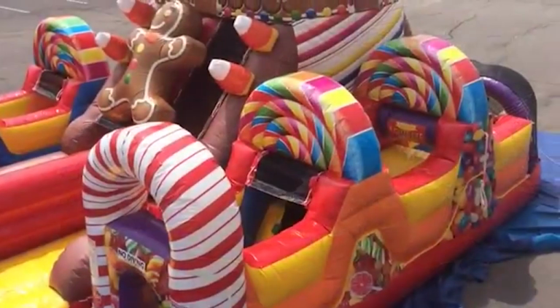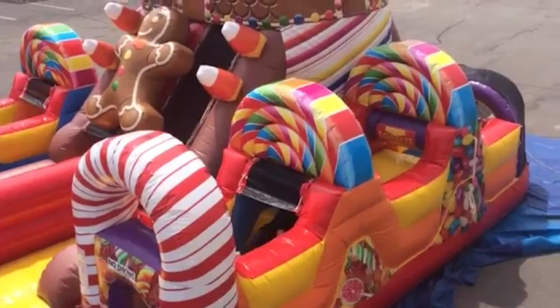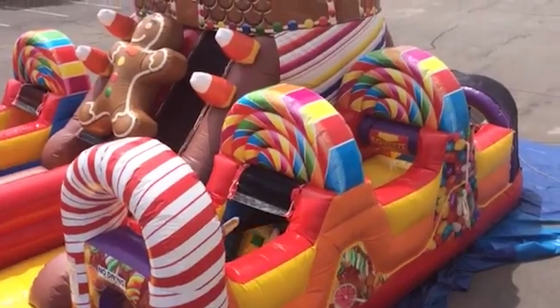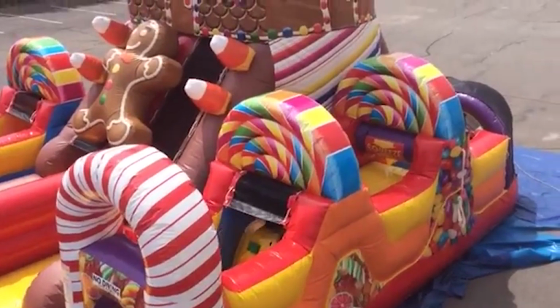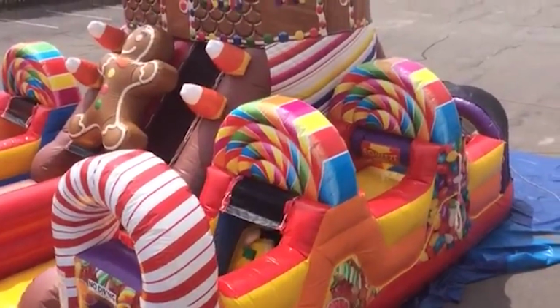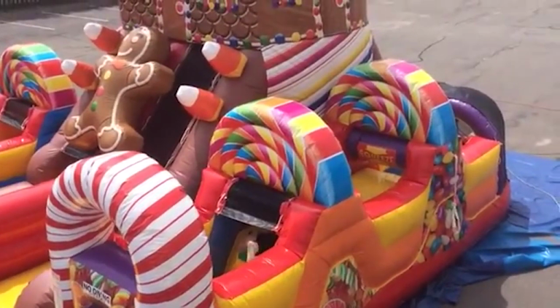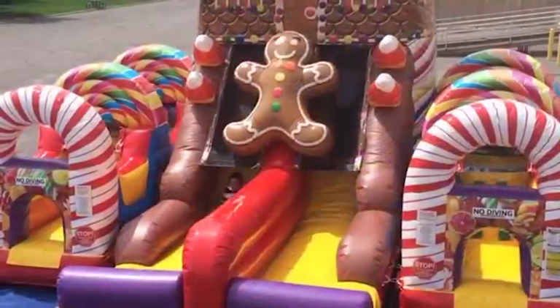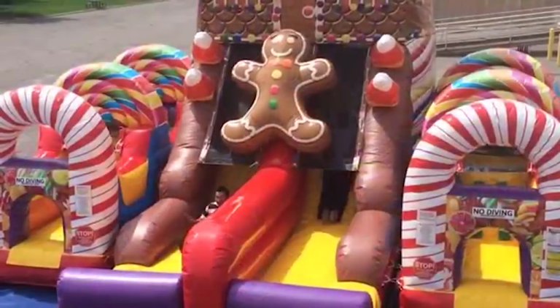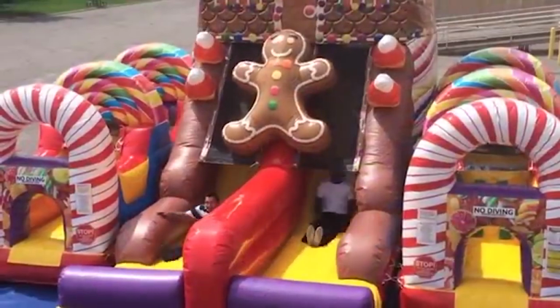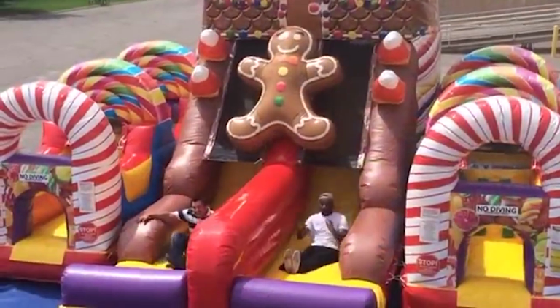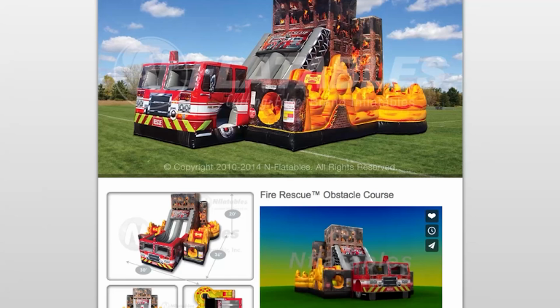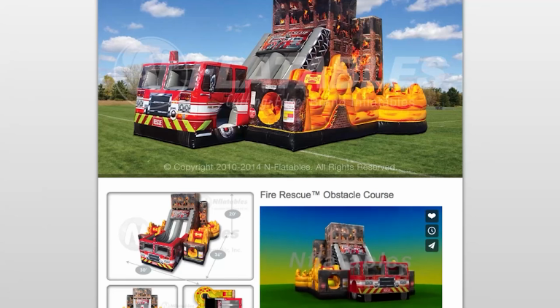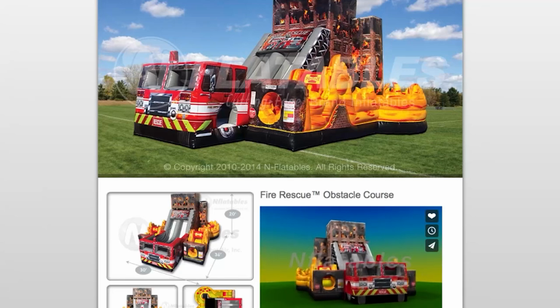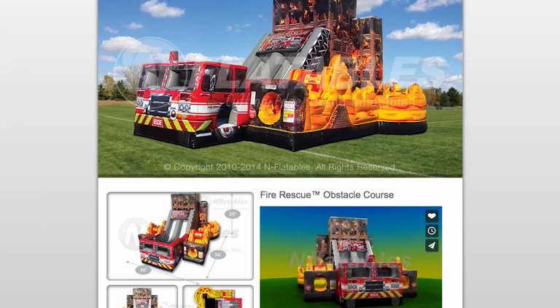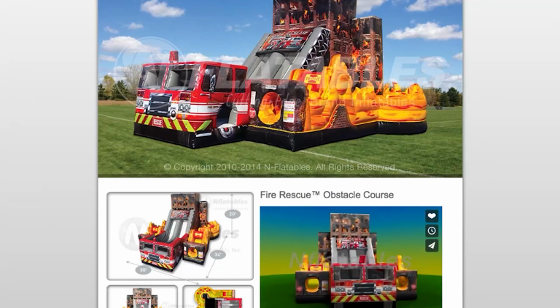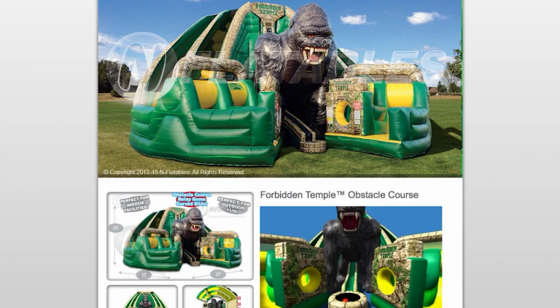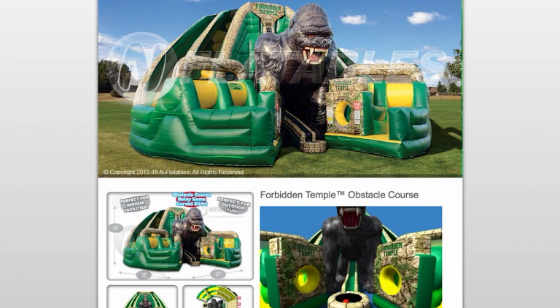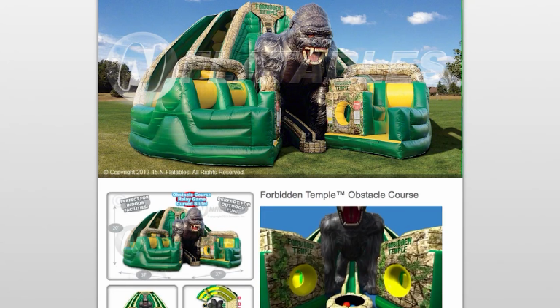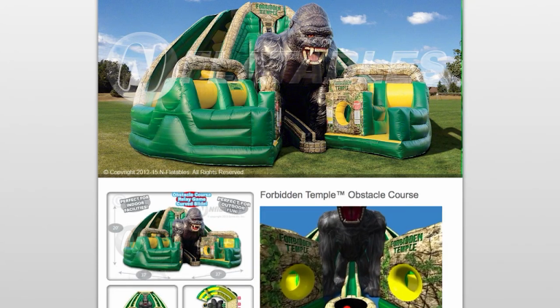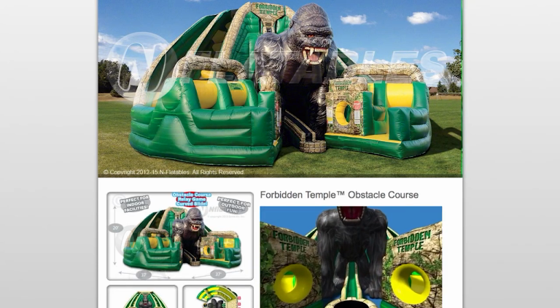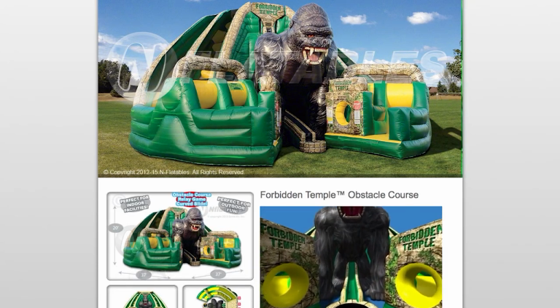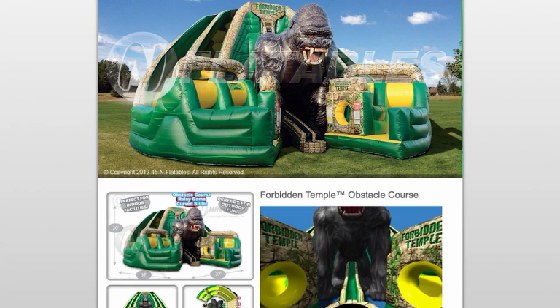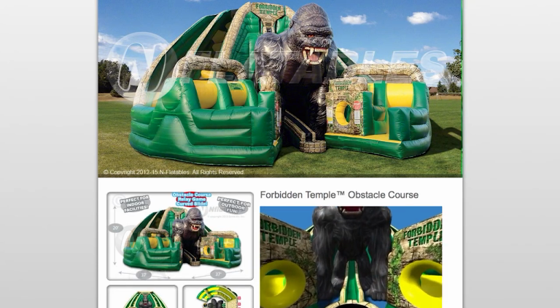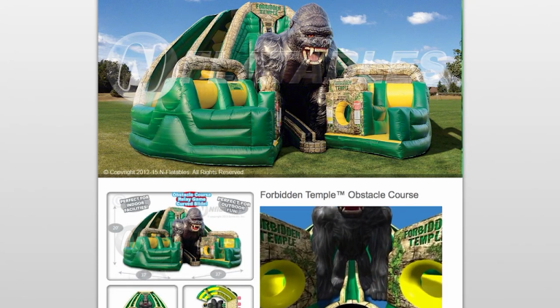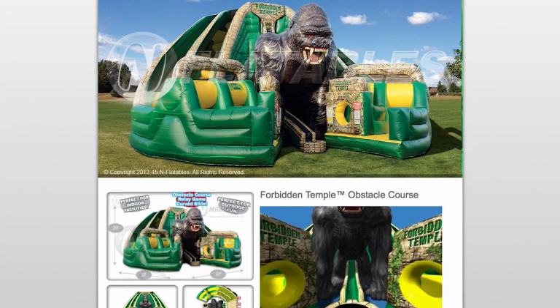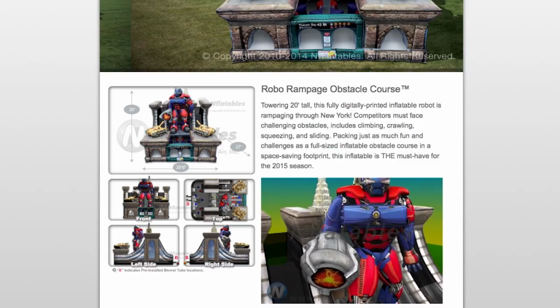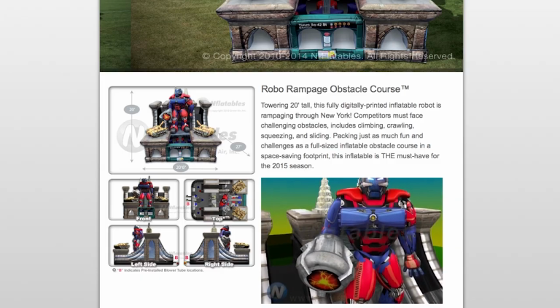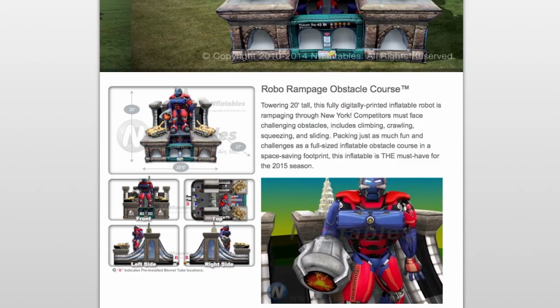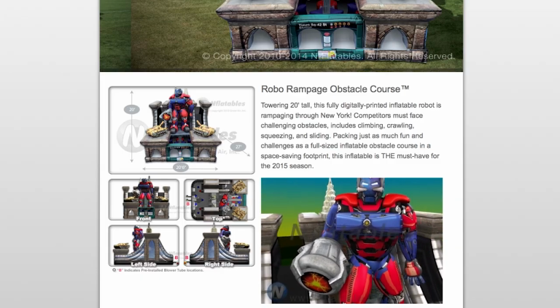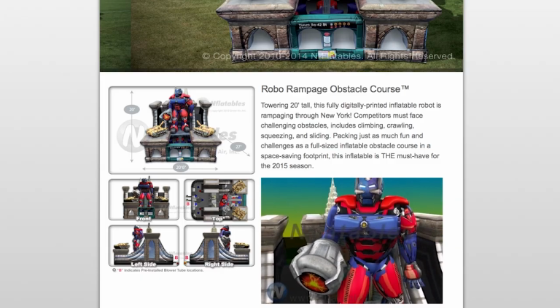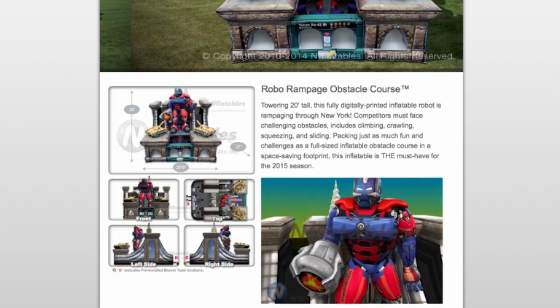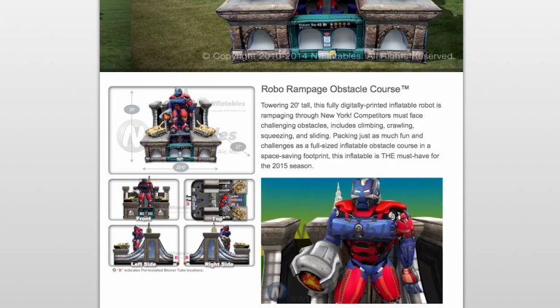You can rent them for parties, festivals, or just because they're awesome, and they have everything from hidden temple courses to robo rampage.